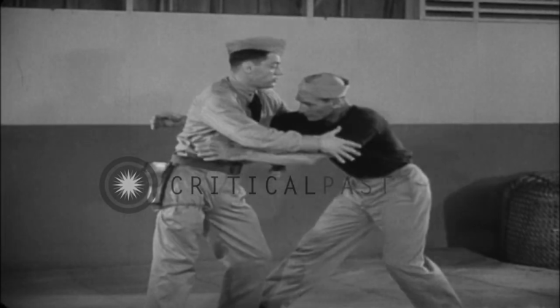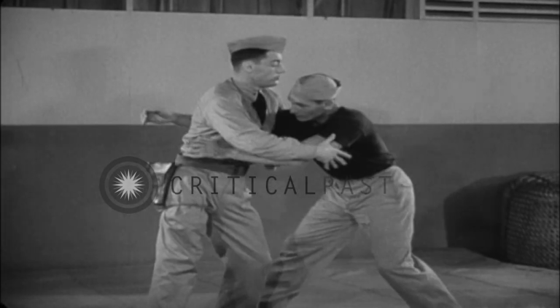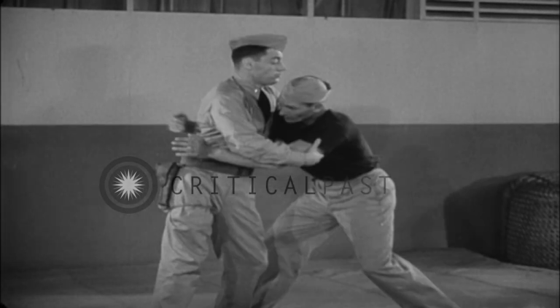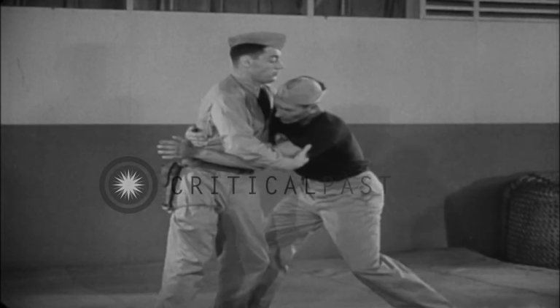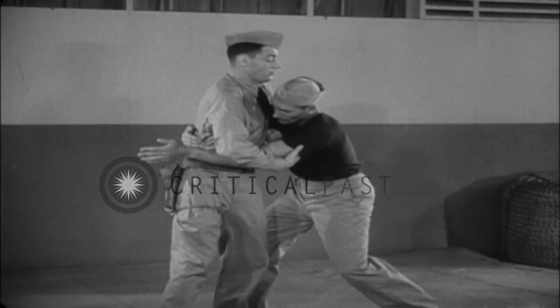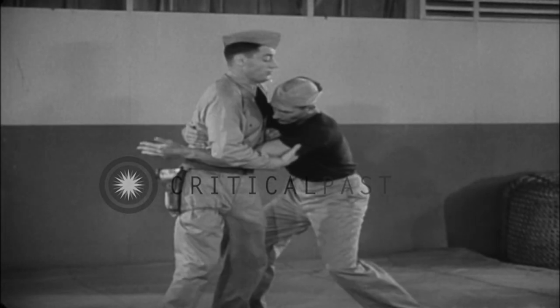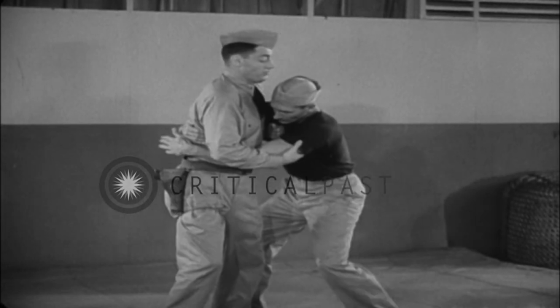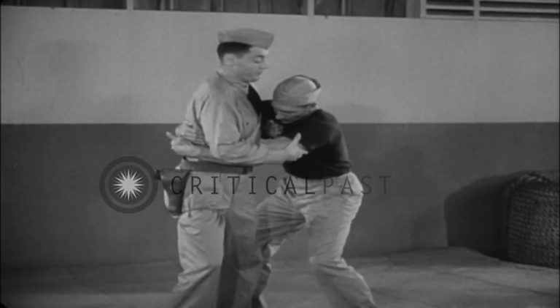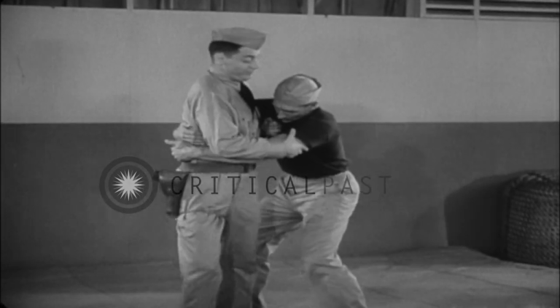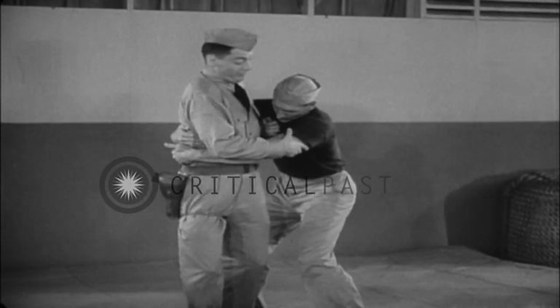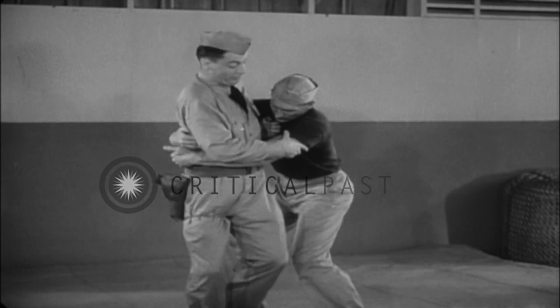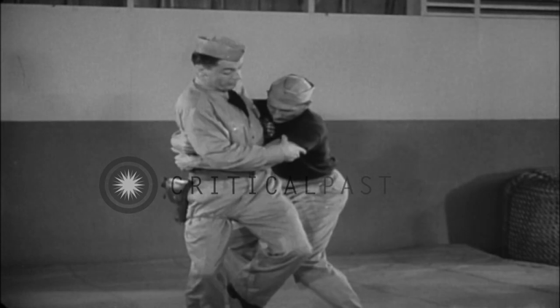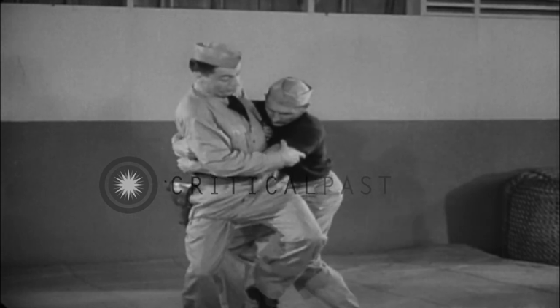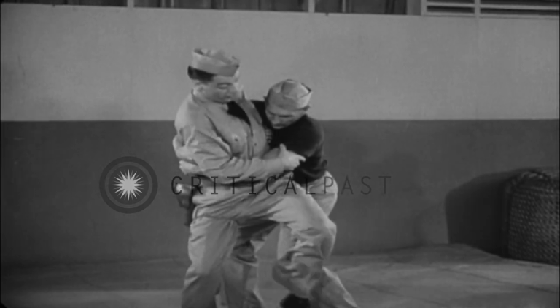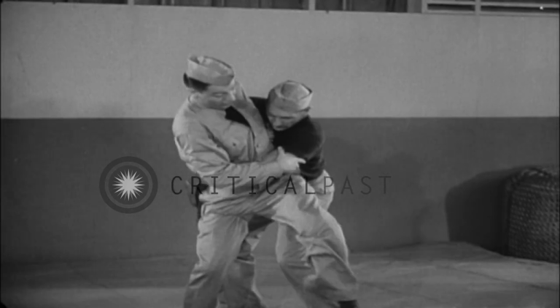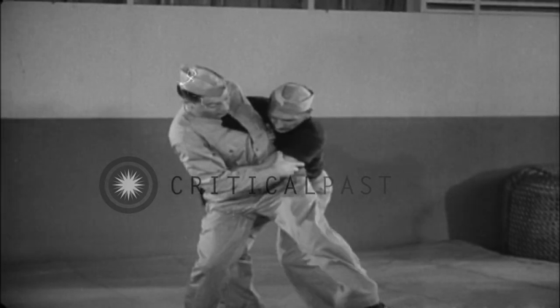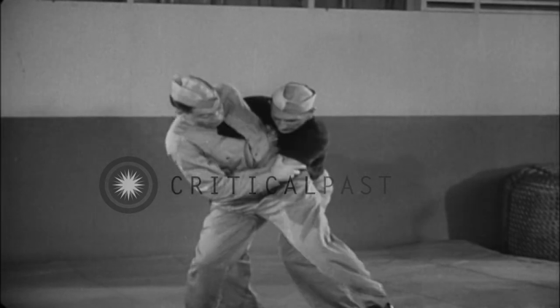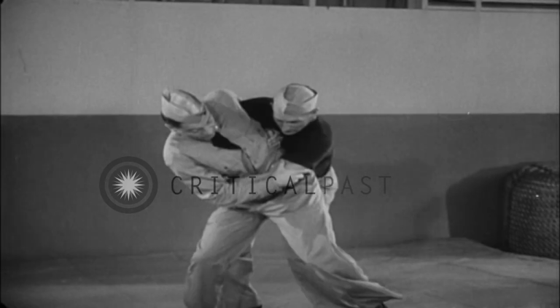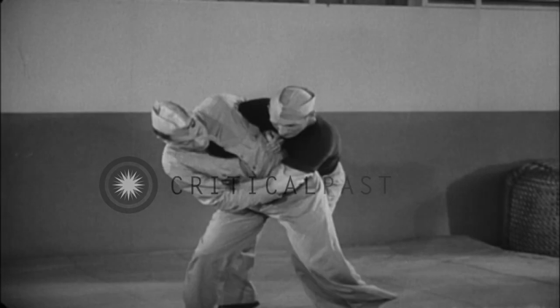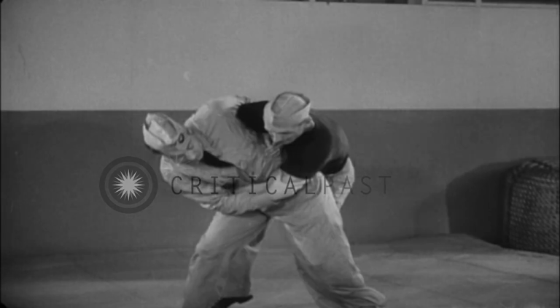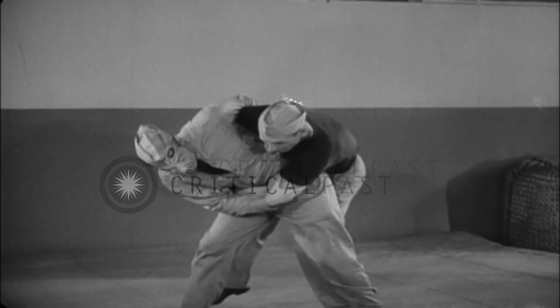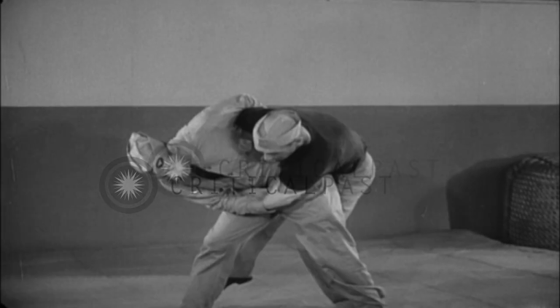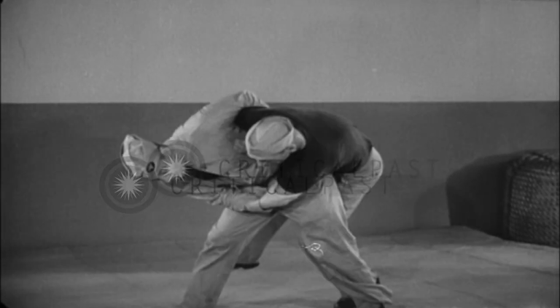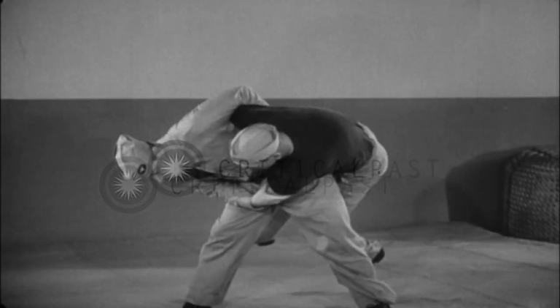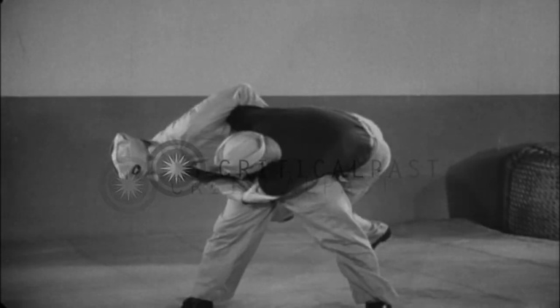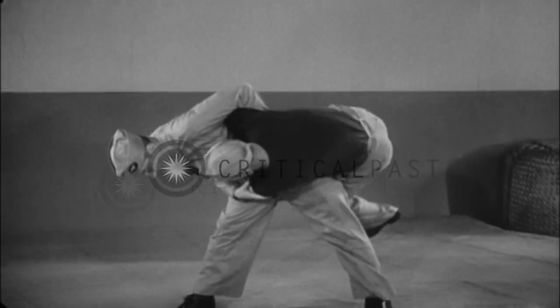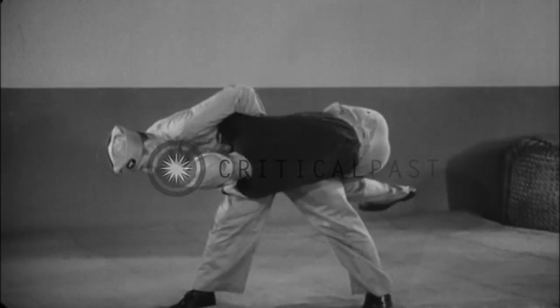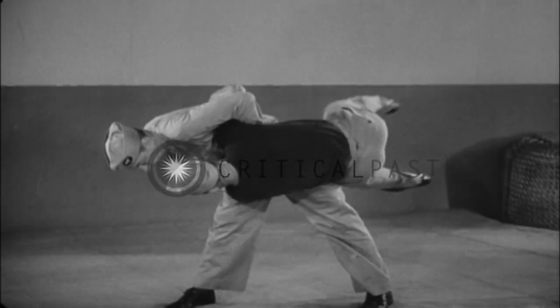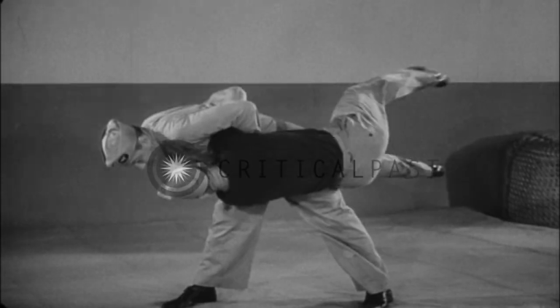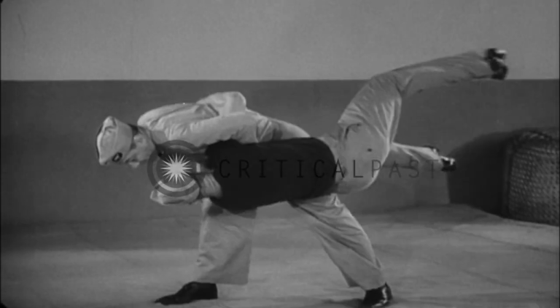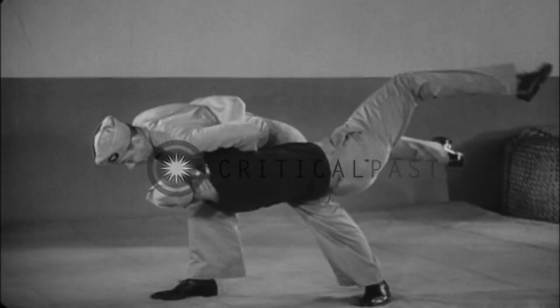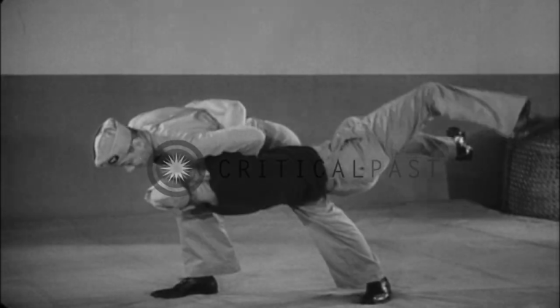Seize arm at elbow, extend hip to side, apply hip lock.